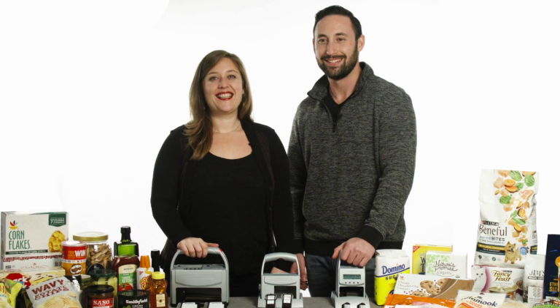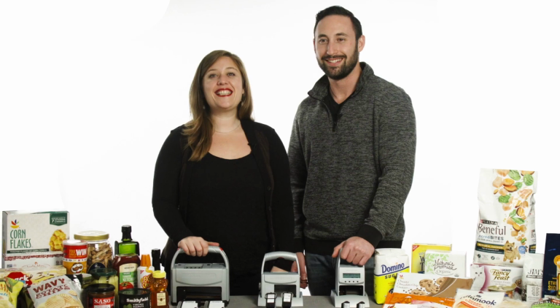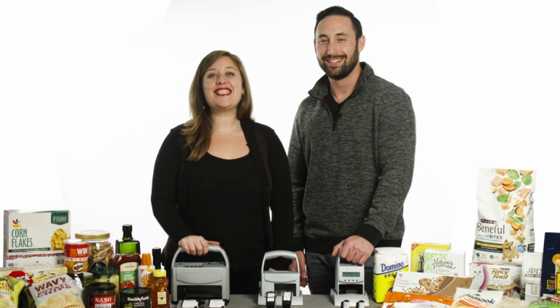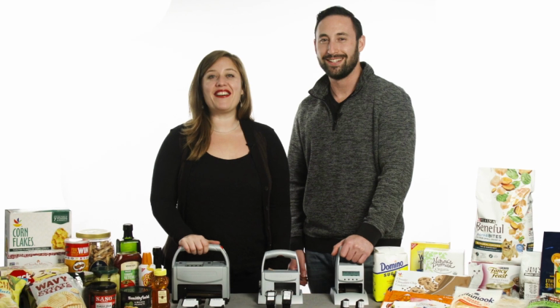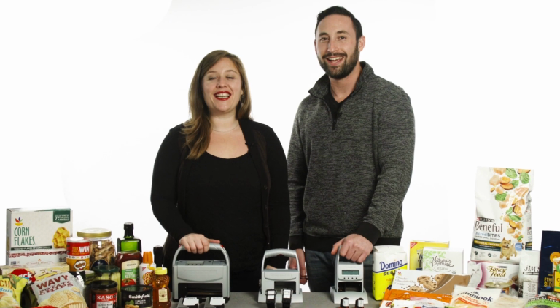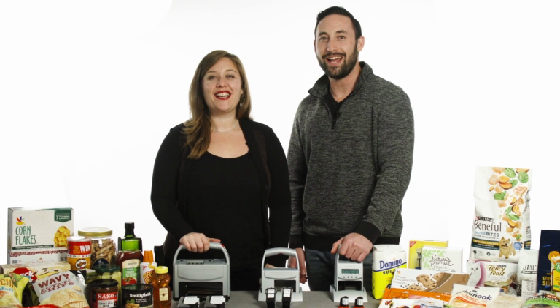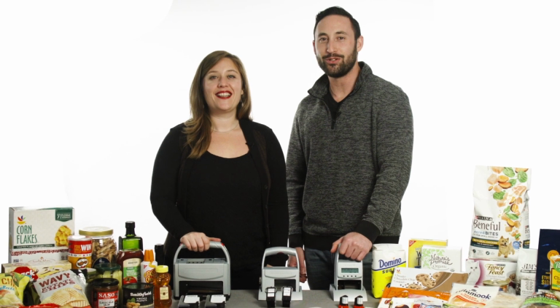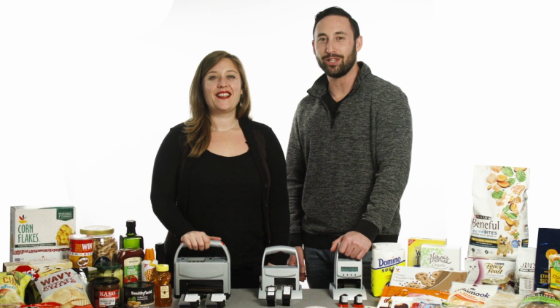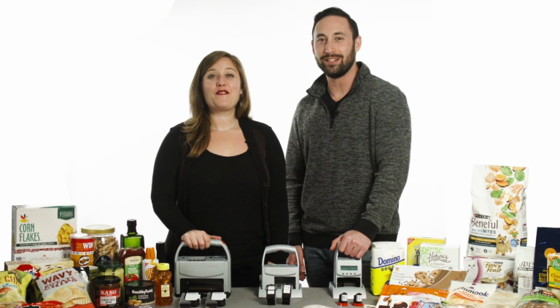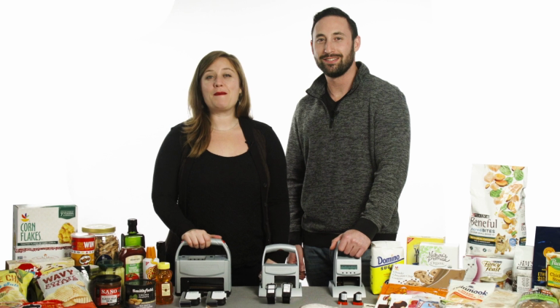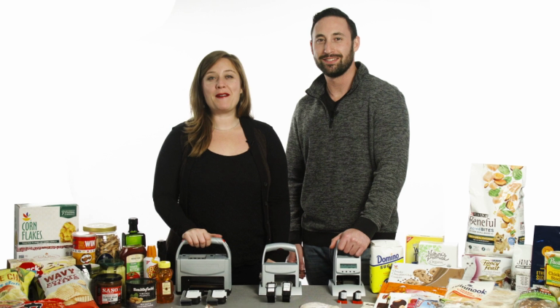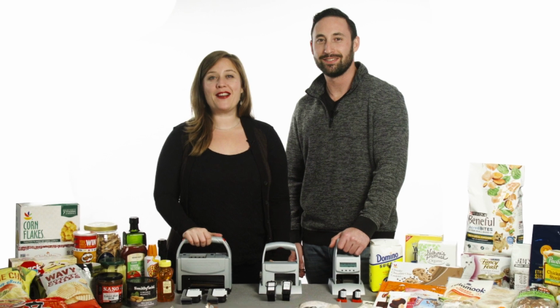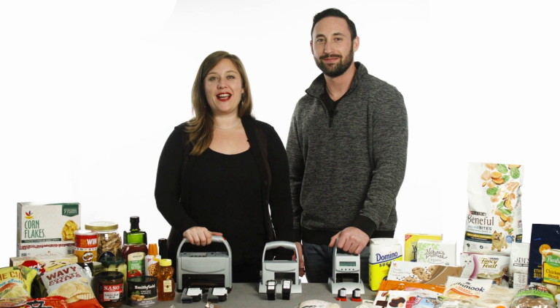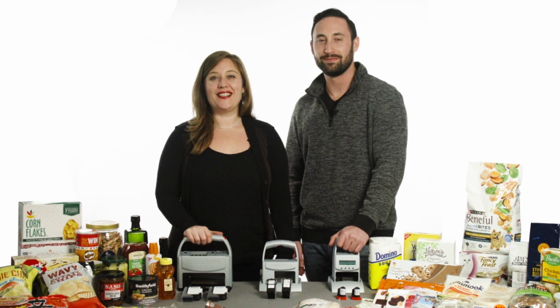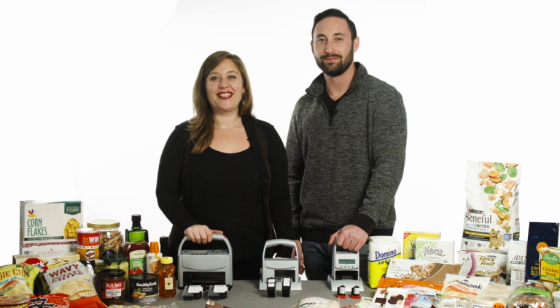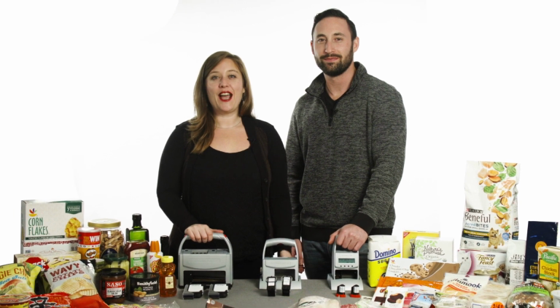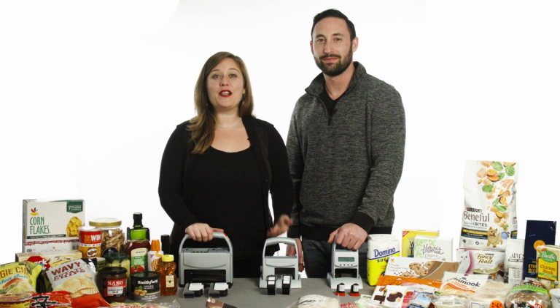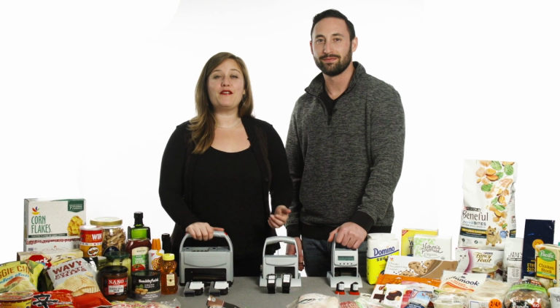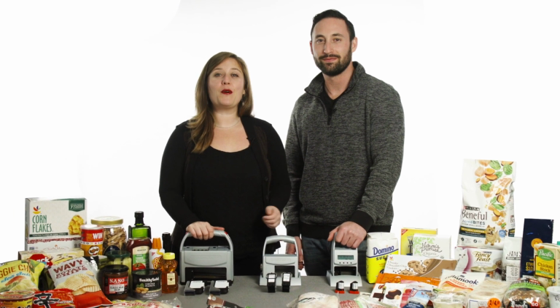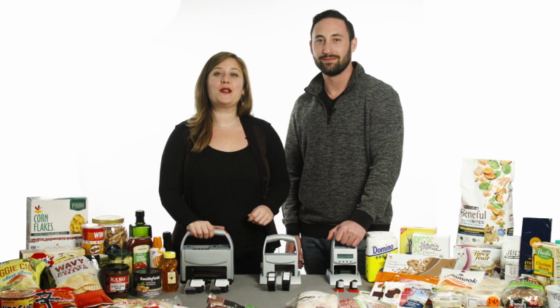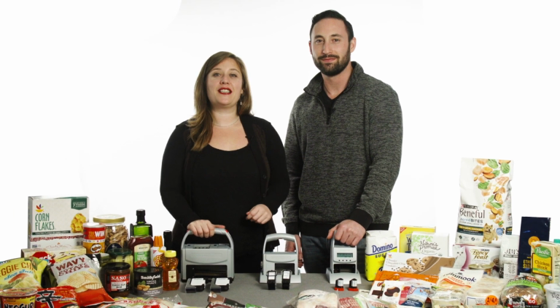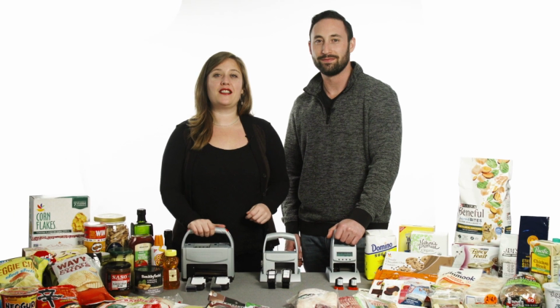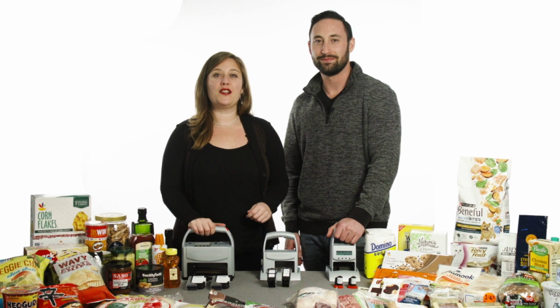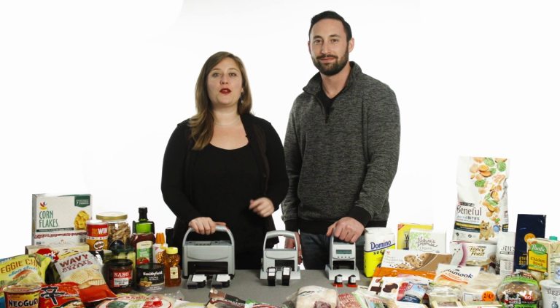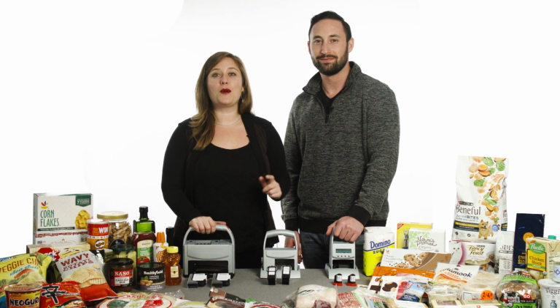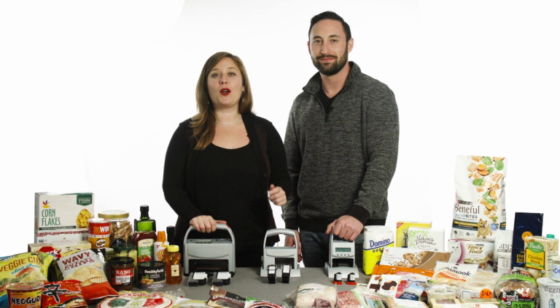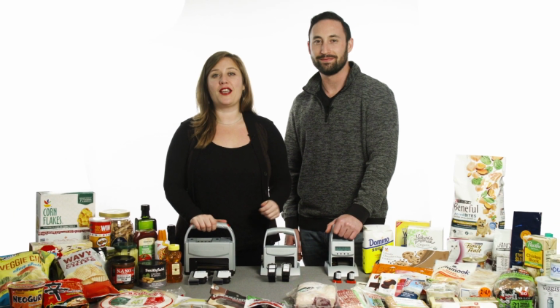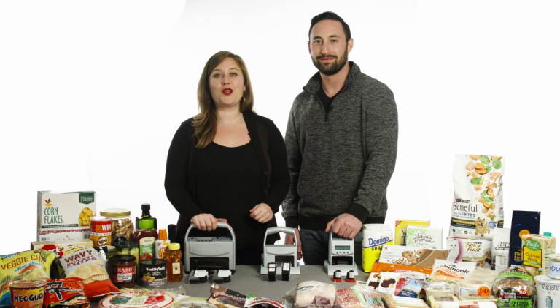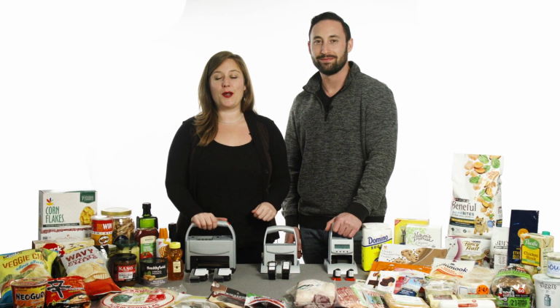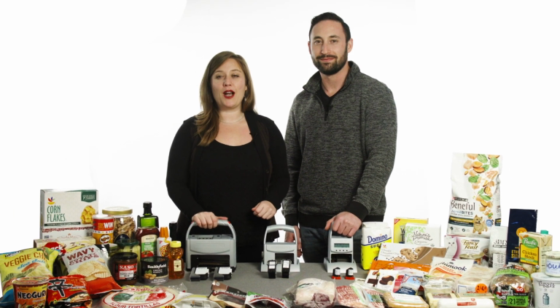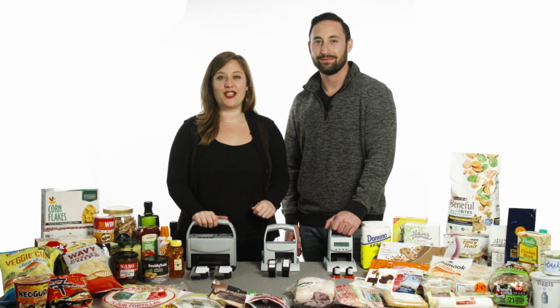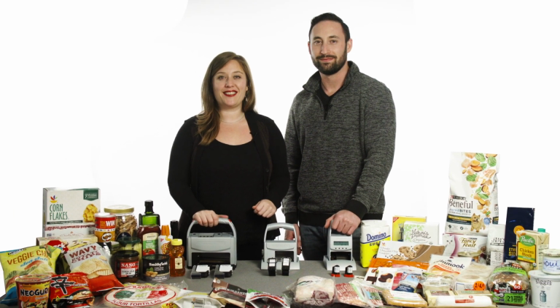This is Stephanie and Julian from AMI Reiner, and we look forward to assisting you with your marking and coding projects.